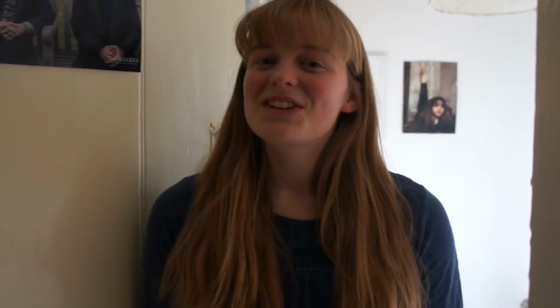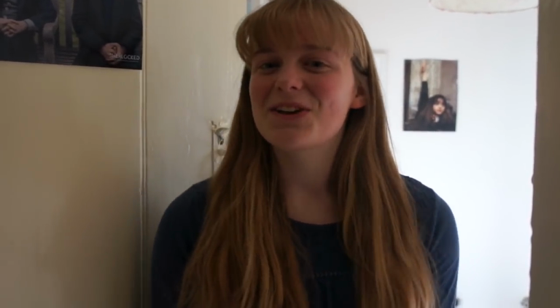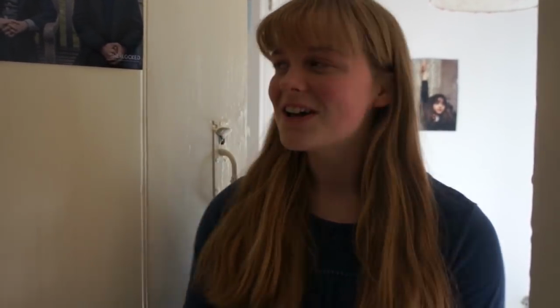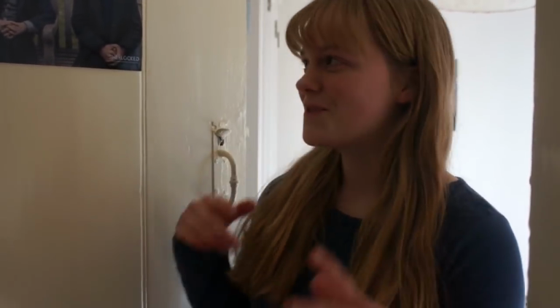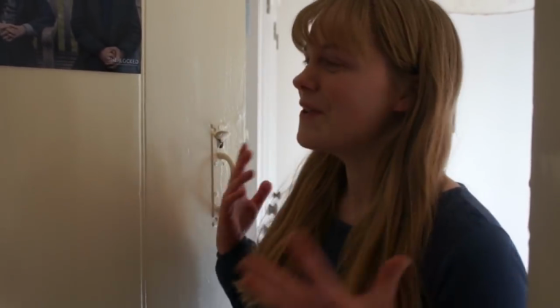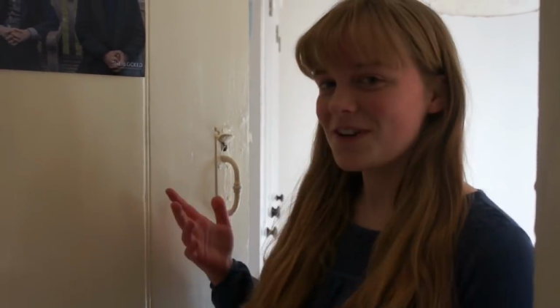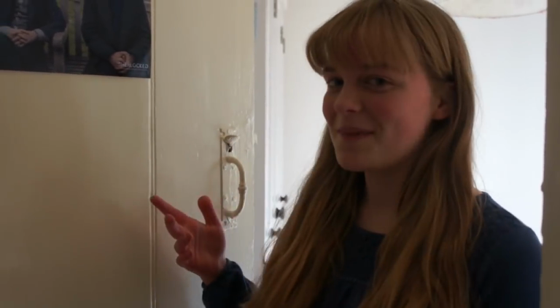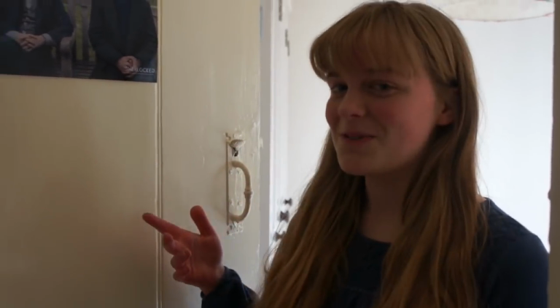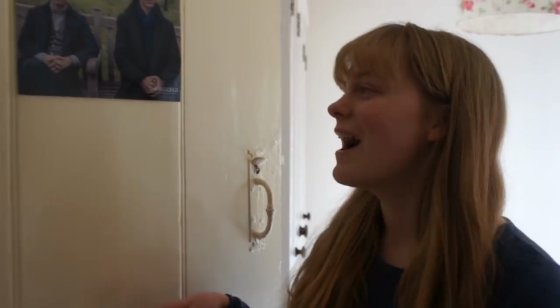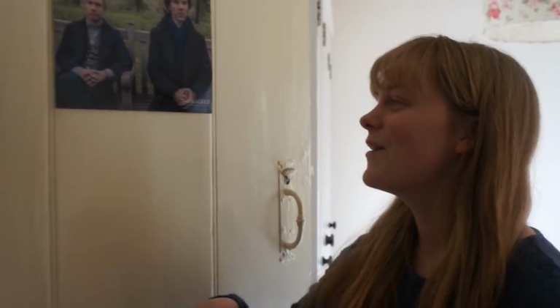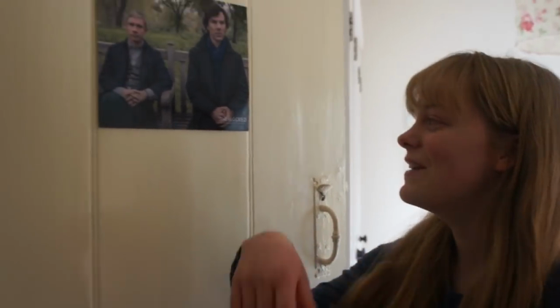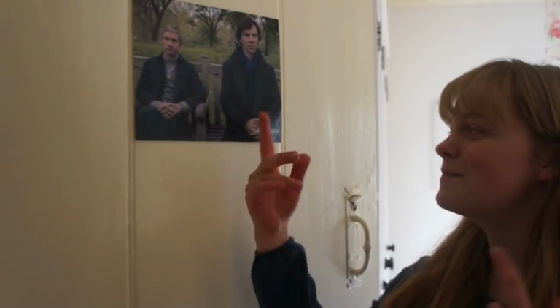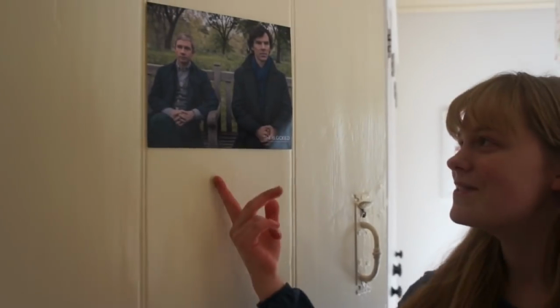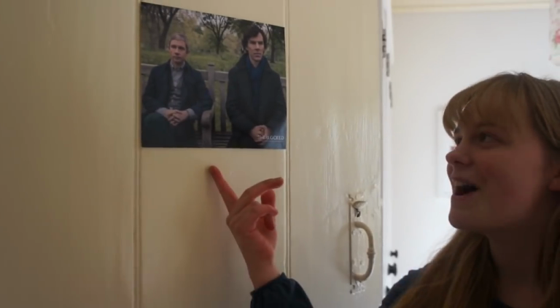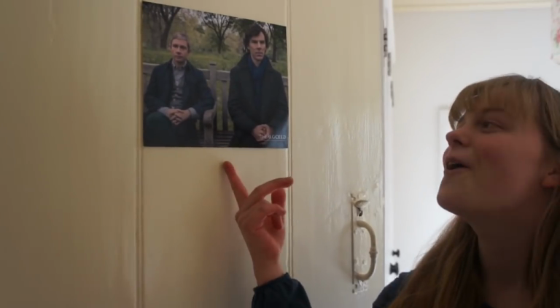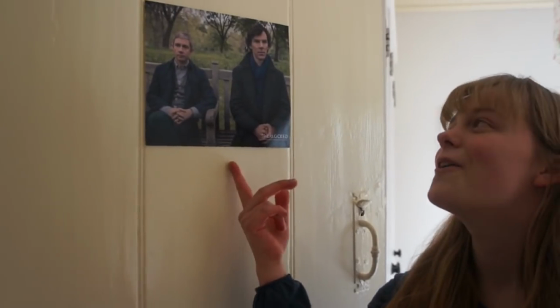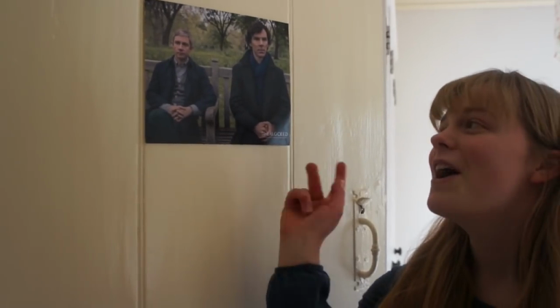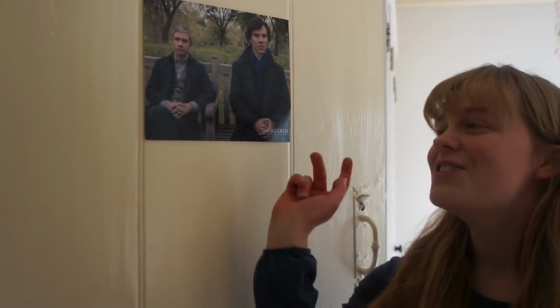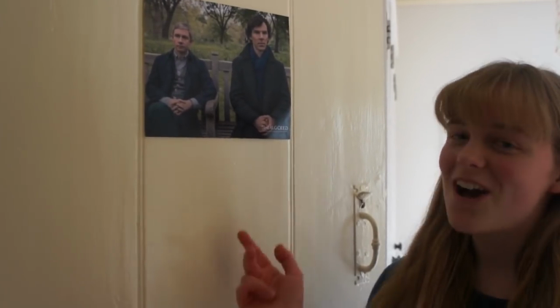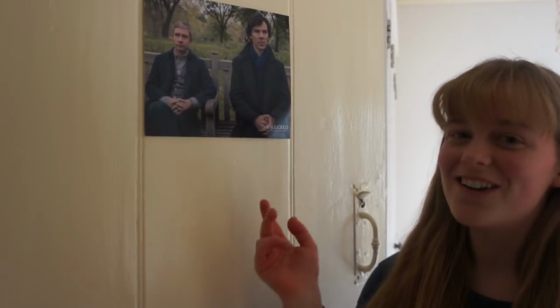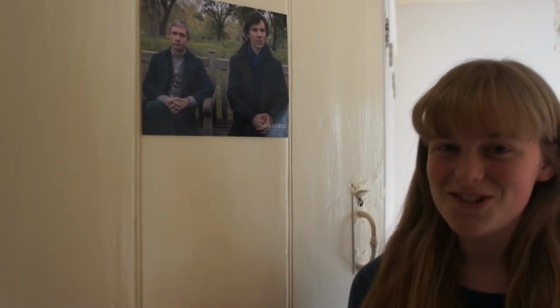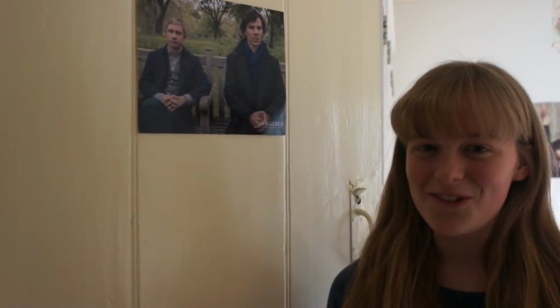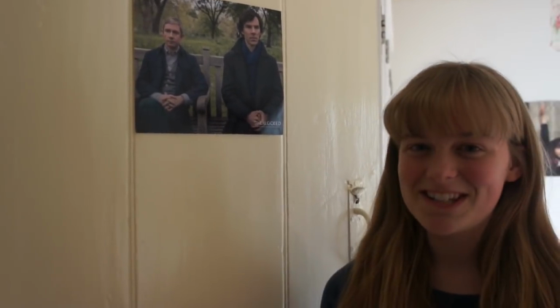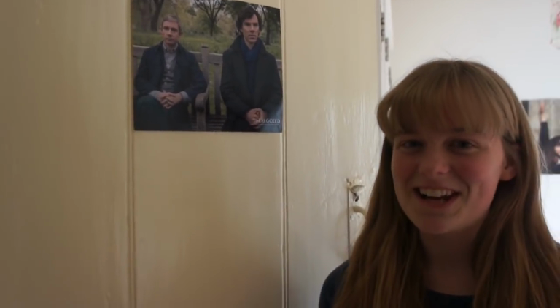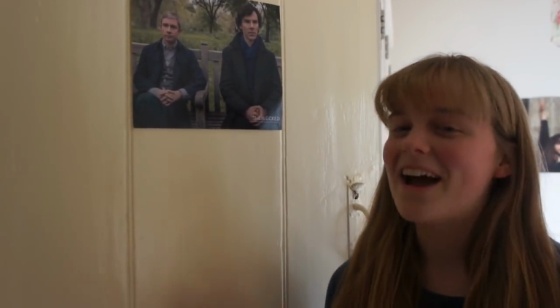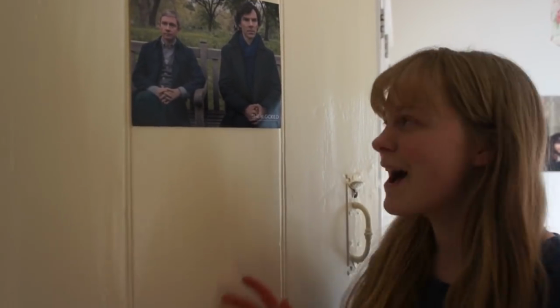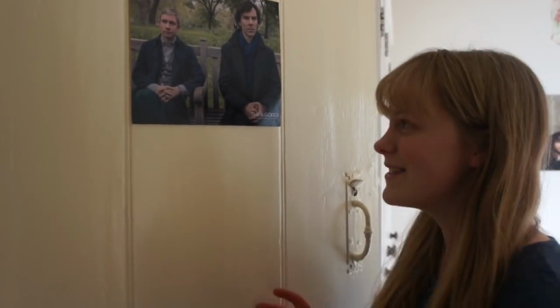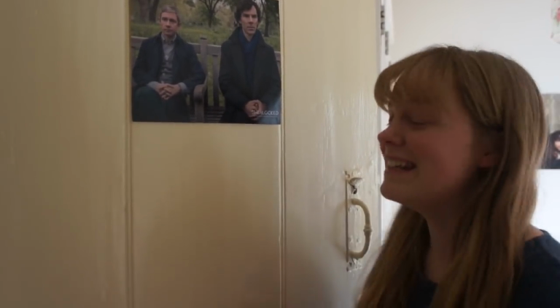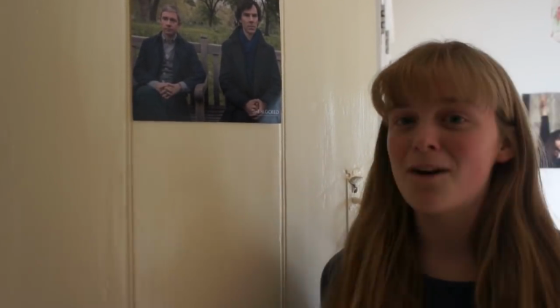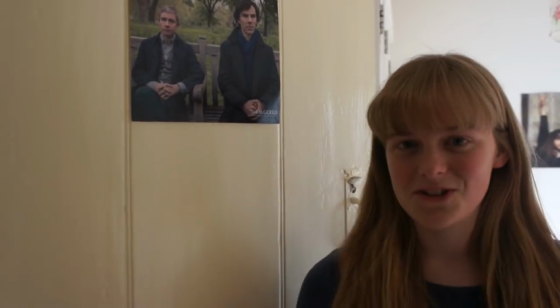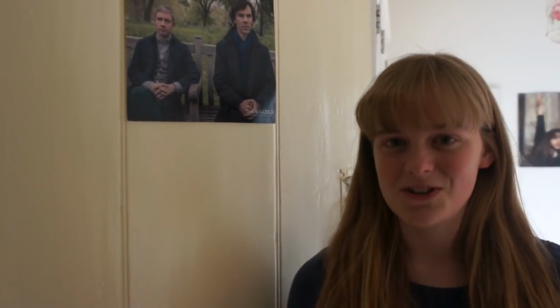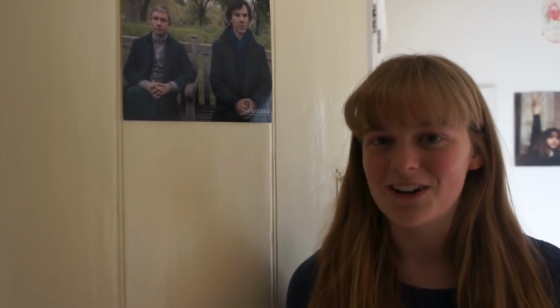So first of all, on the front of my door, I've got this poster of Sherlock and John Watson. I absolutely love the show Sherlock.